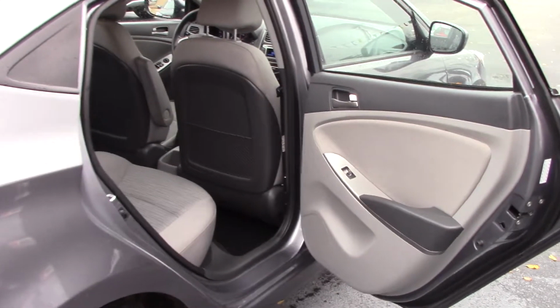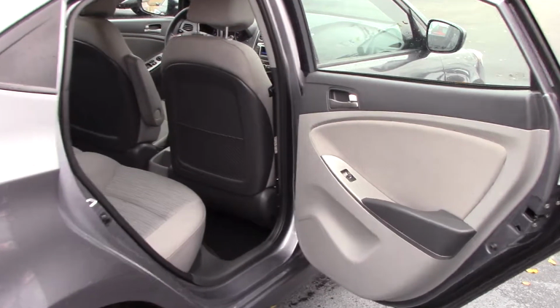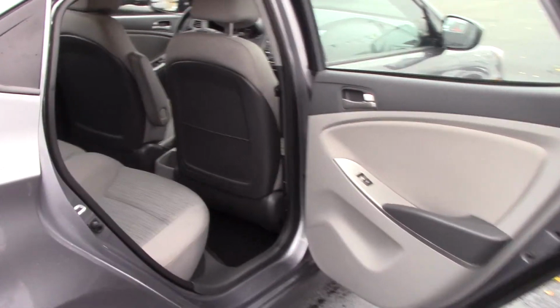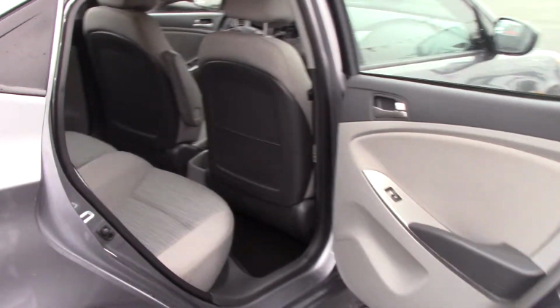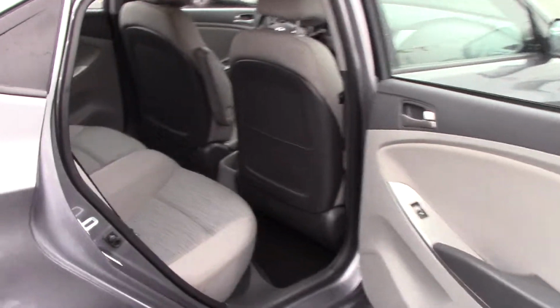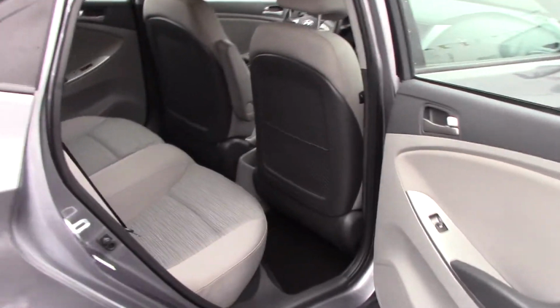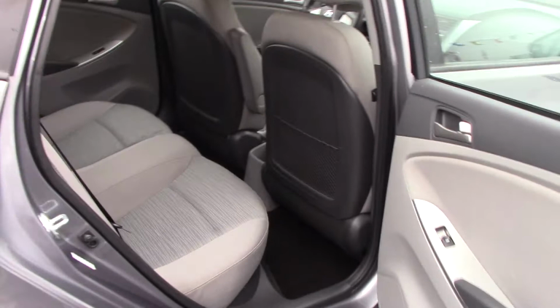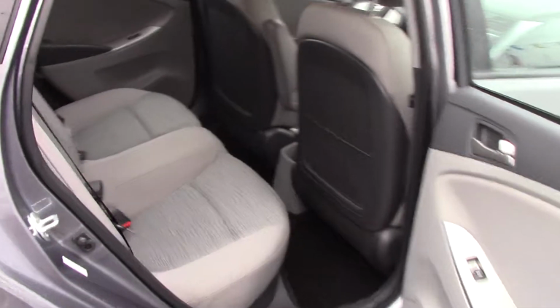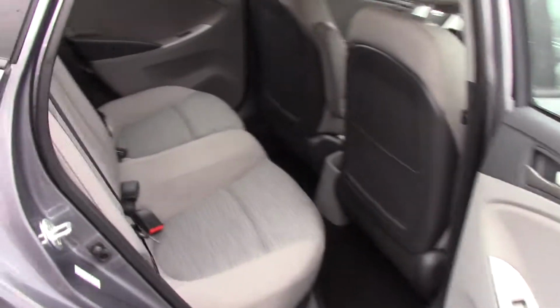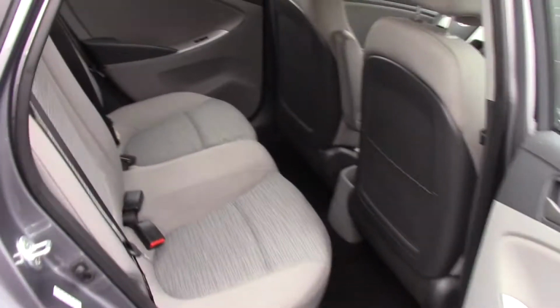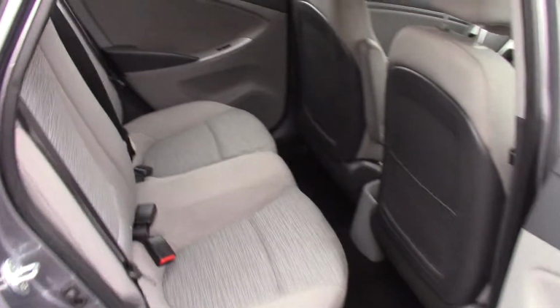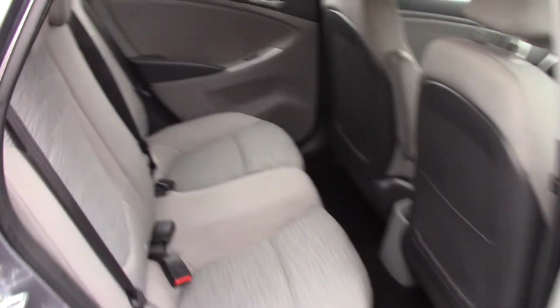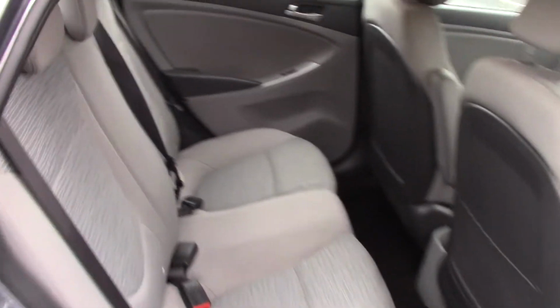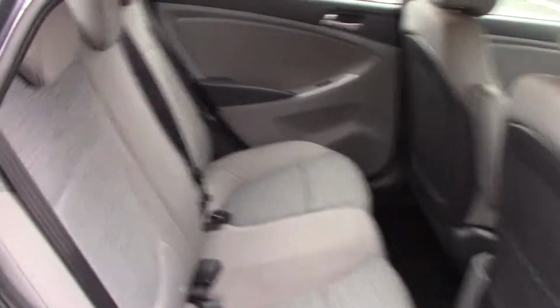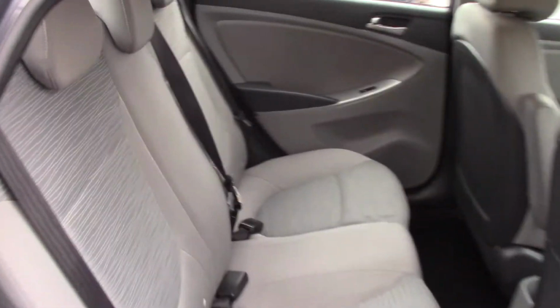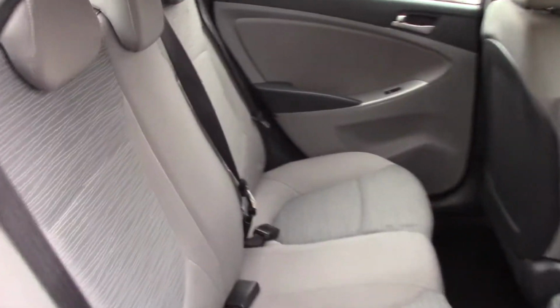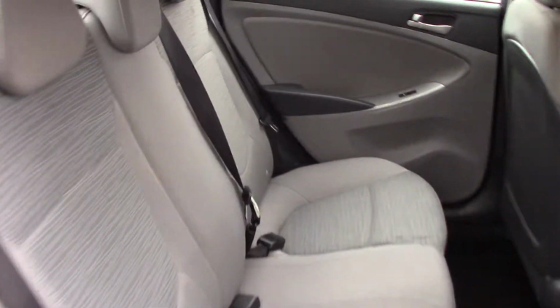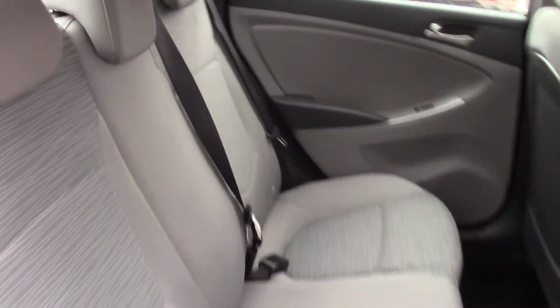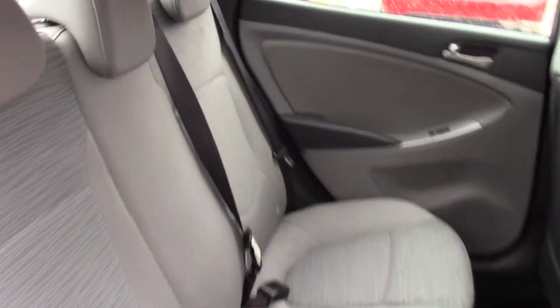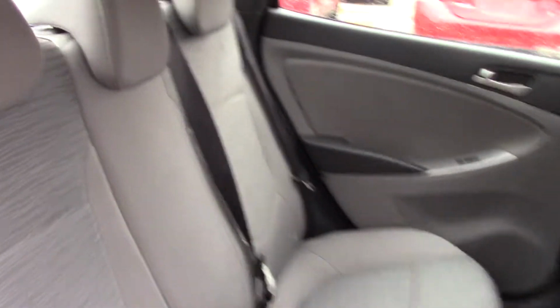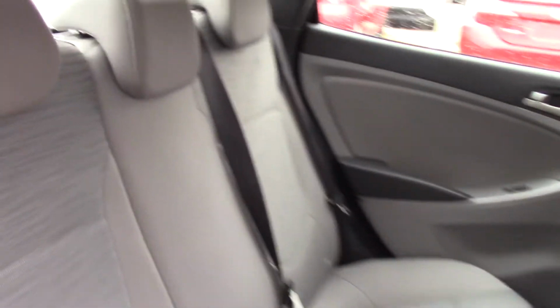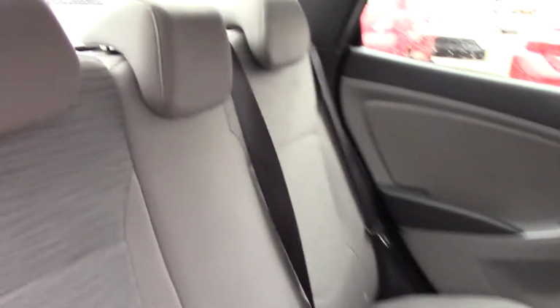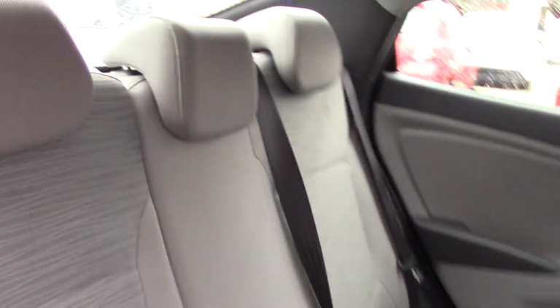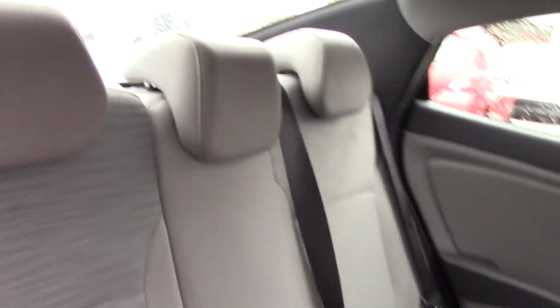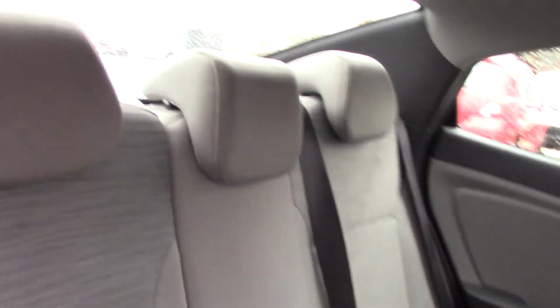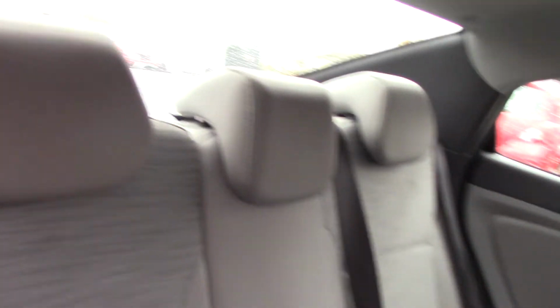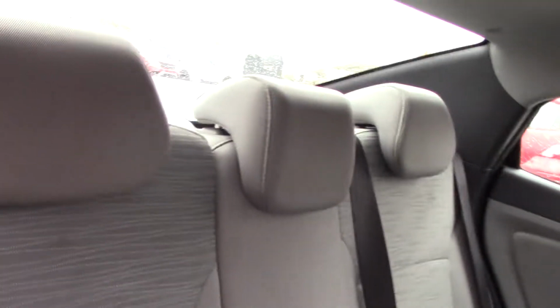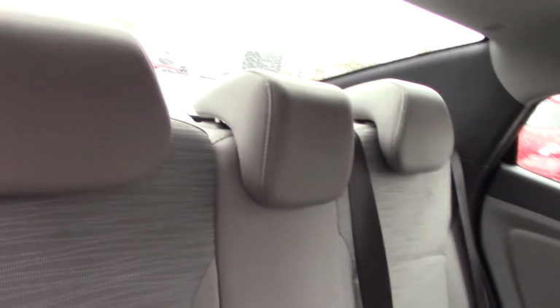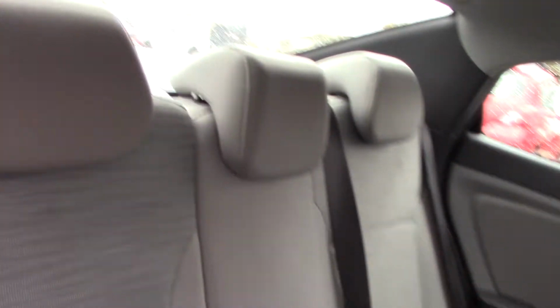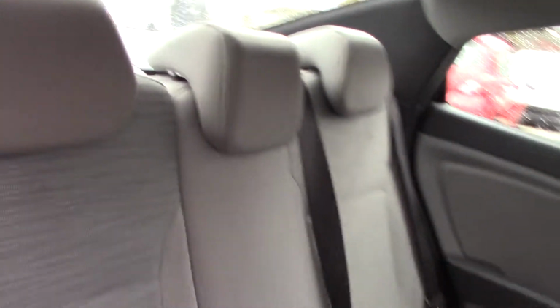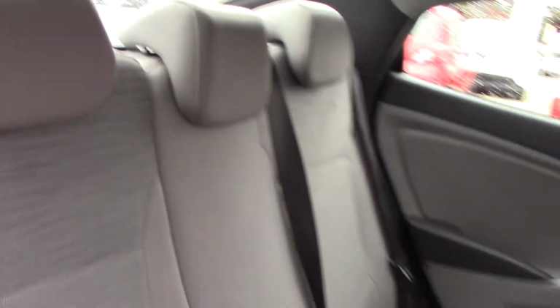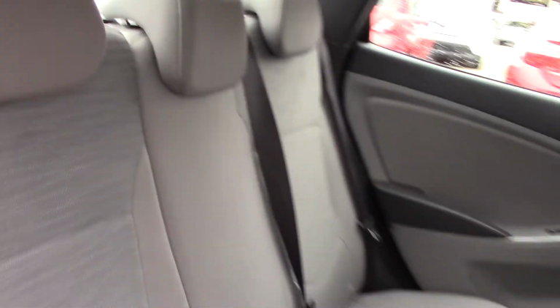Check out the back seat. You do have room back there for you, as well as some storage options for you and your passengers.